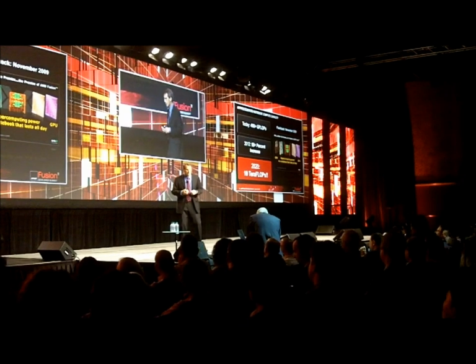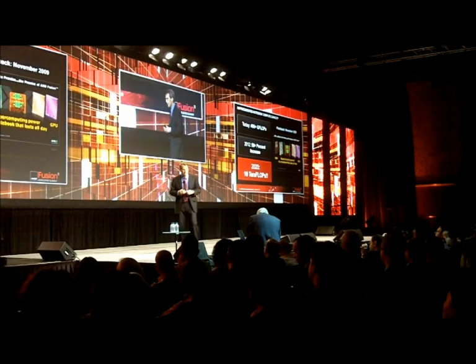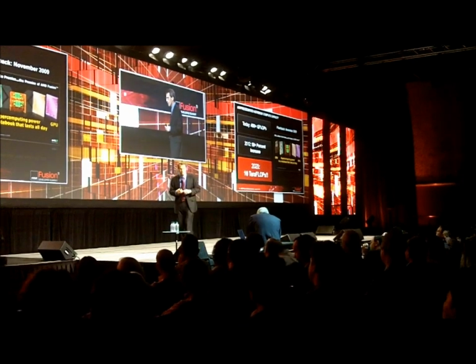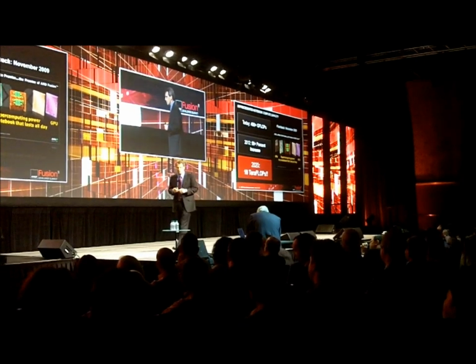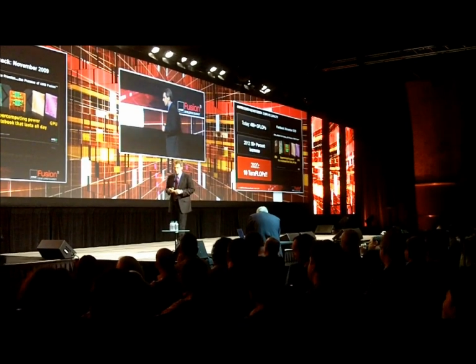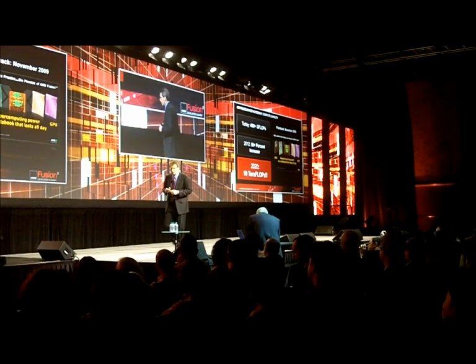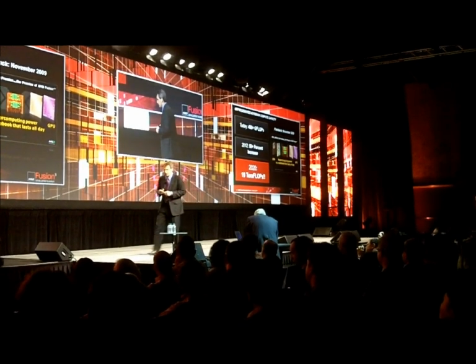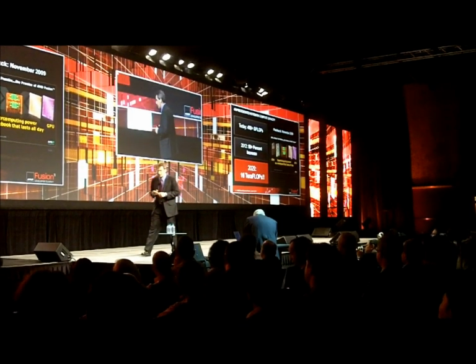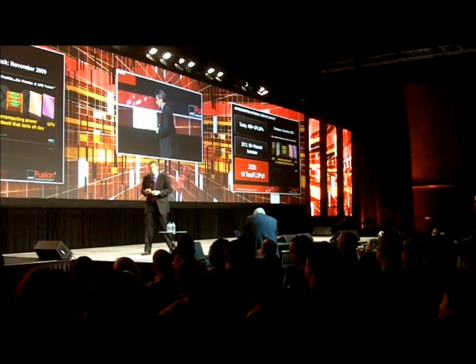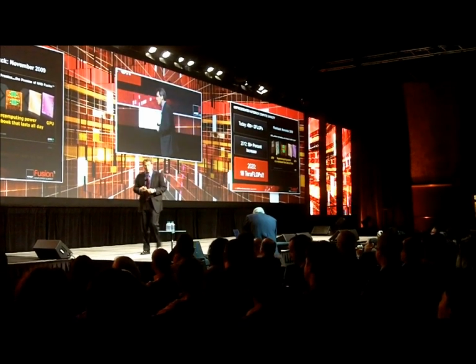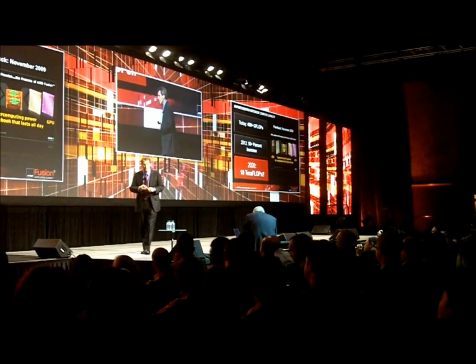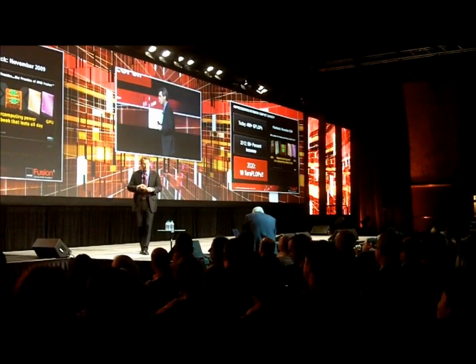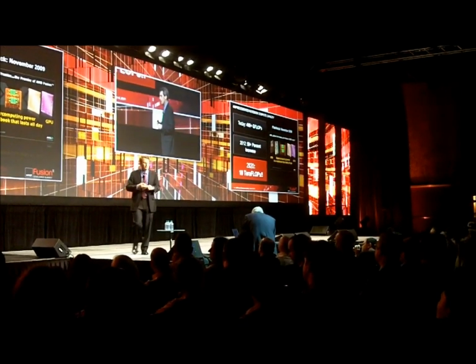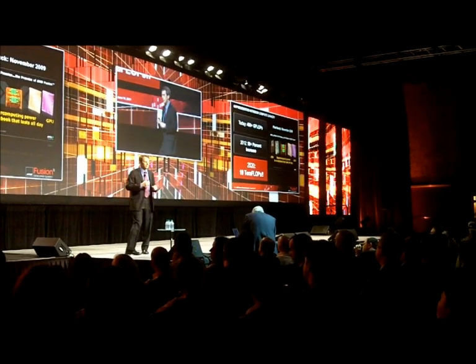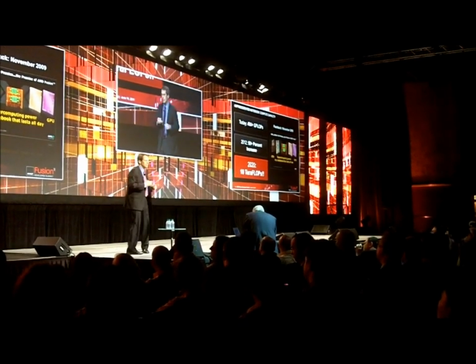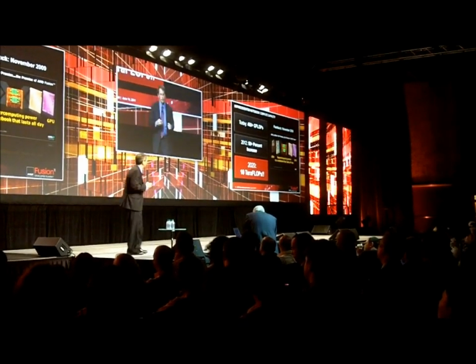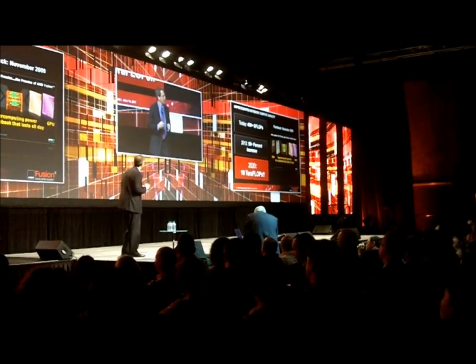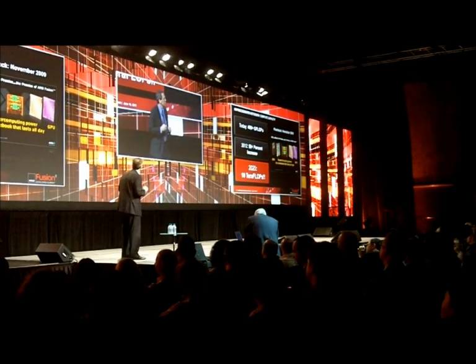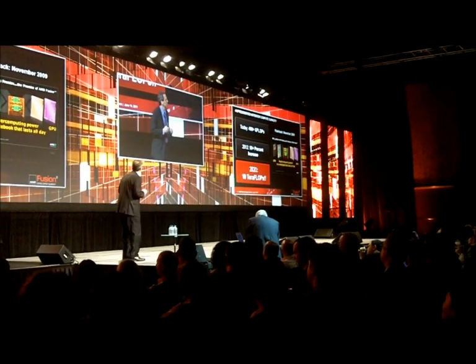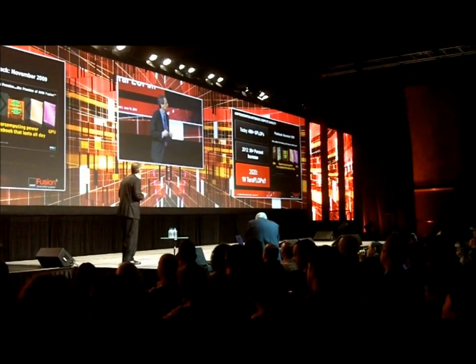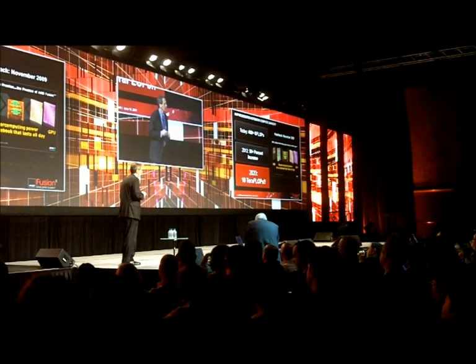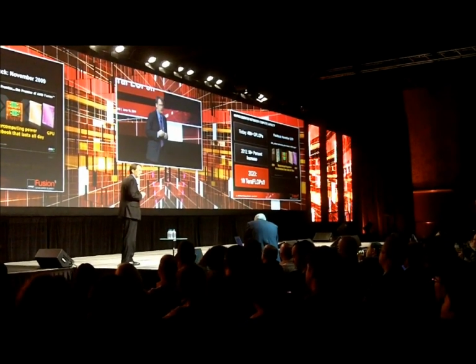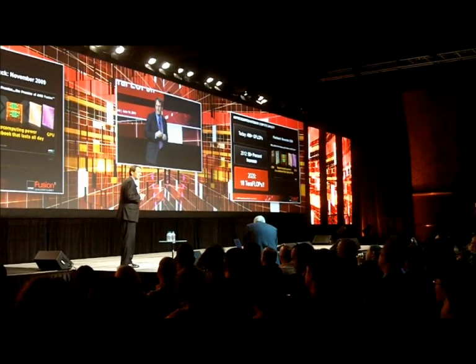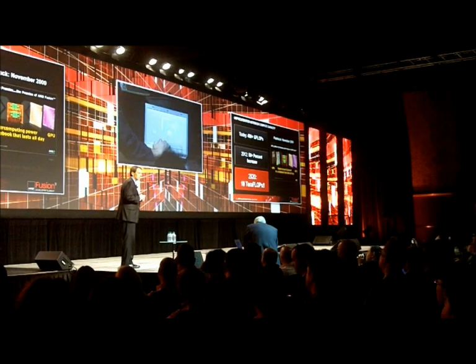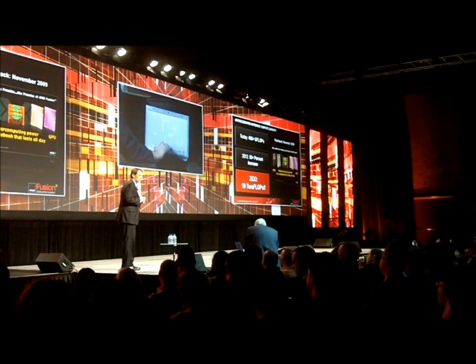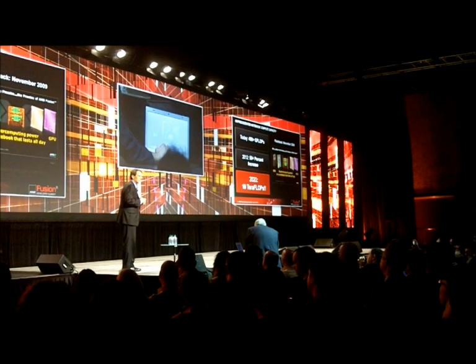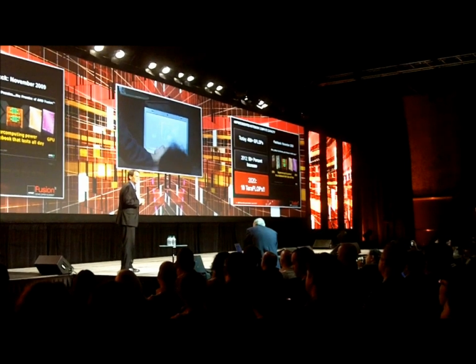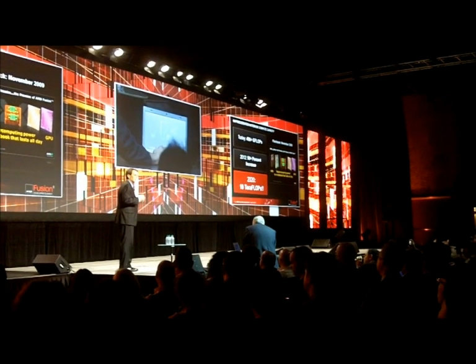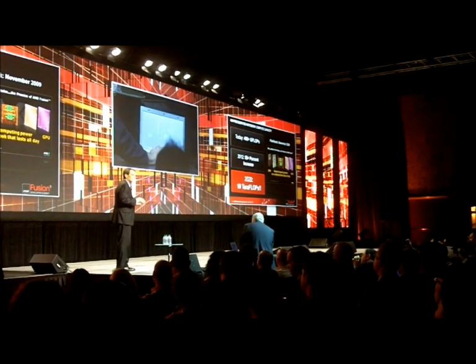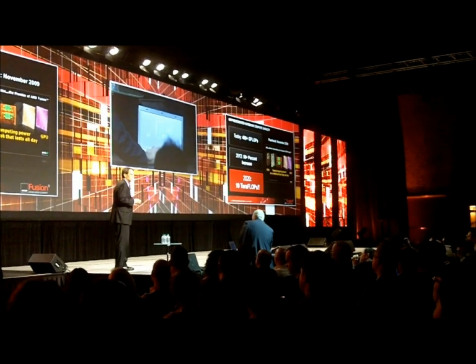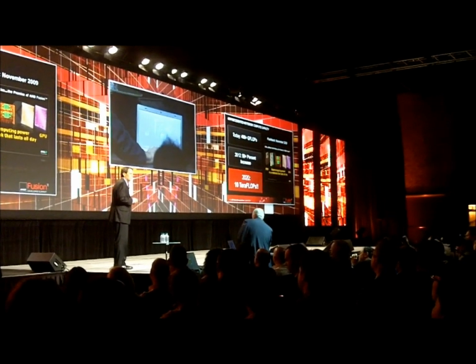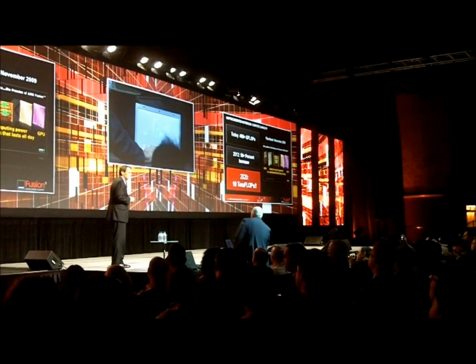Just to give you a little bit of context, Trinity is based on our next X86 all-new core.